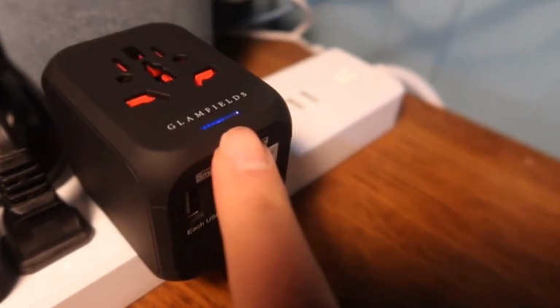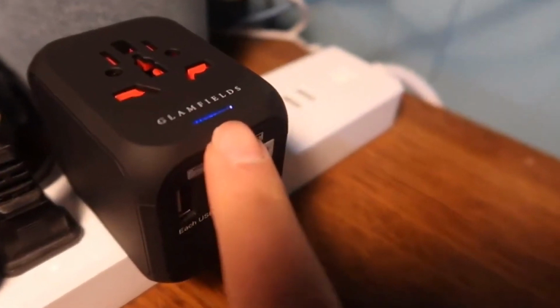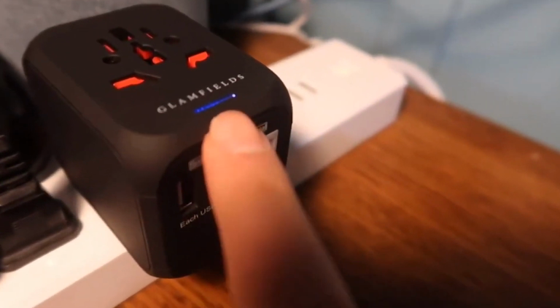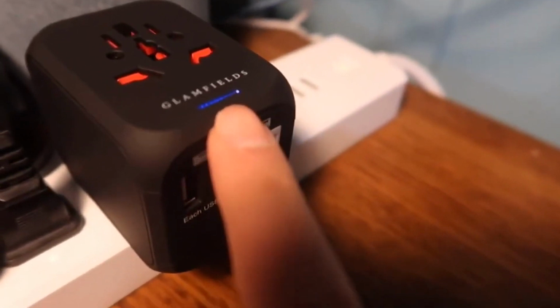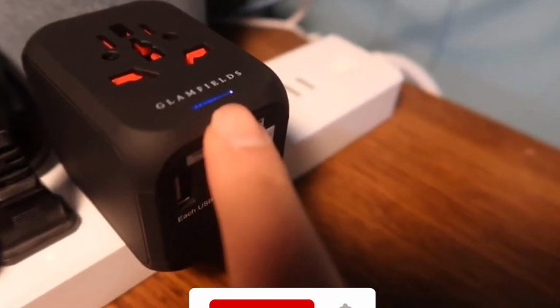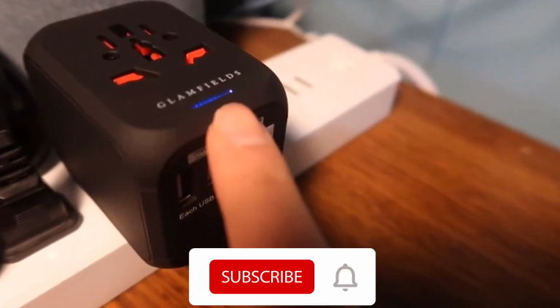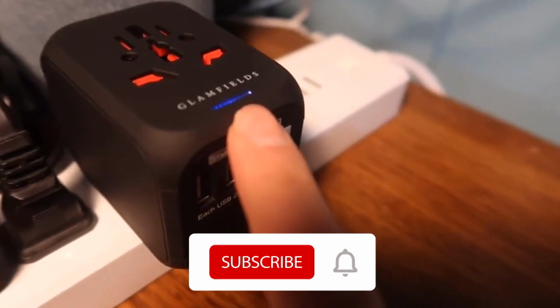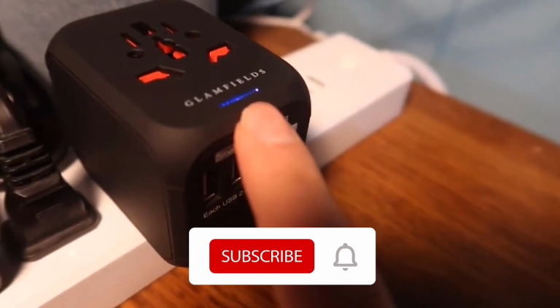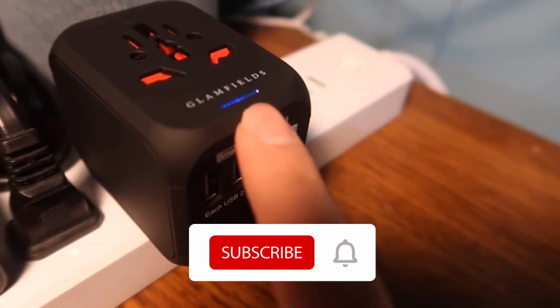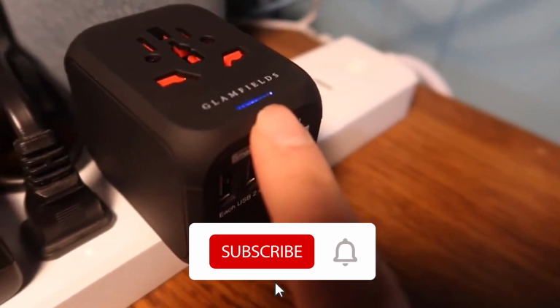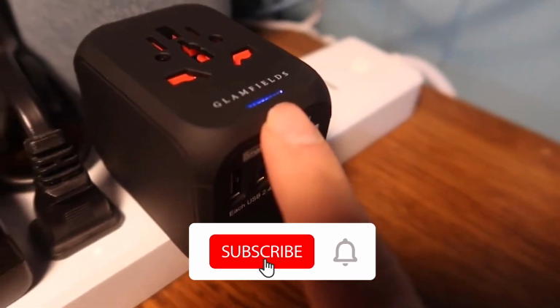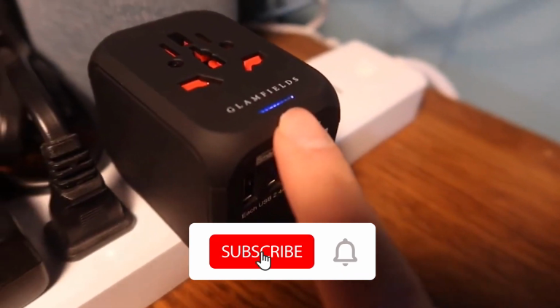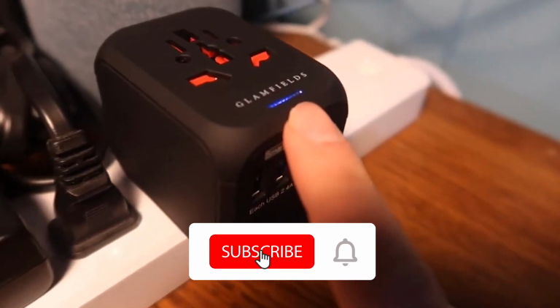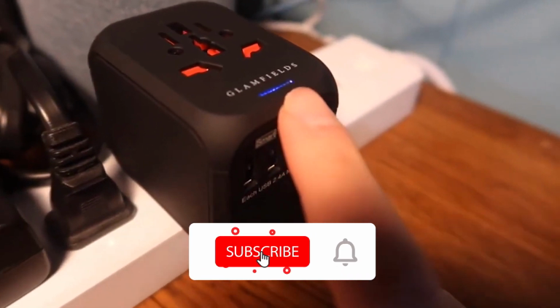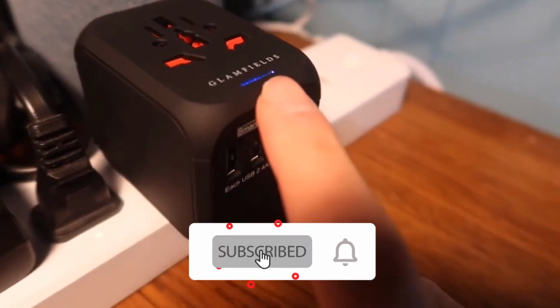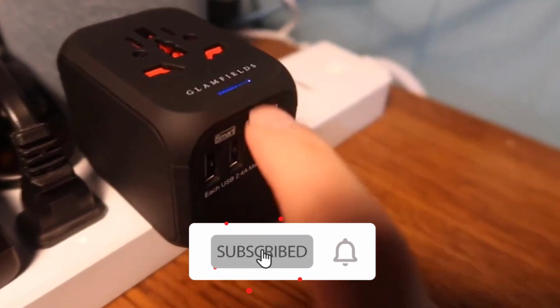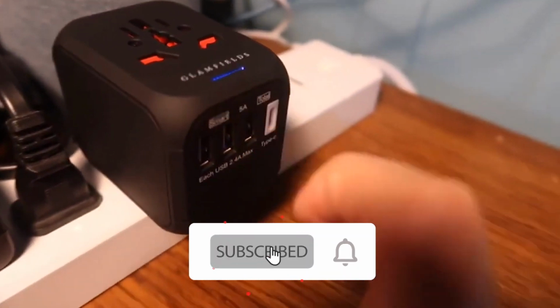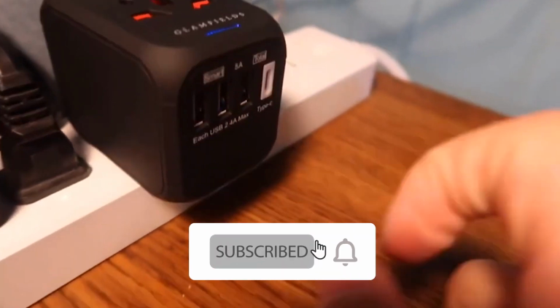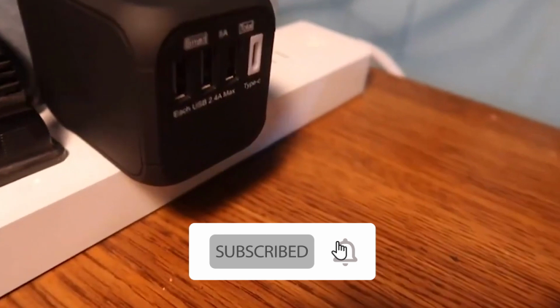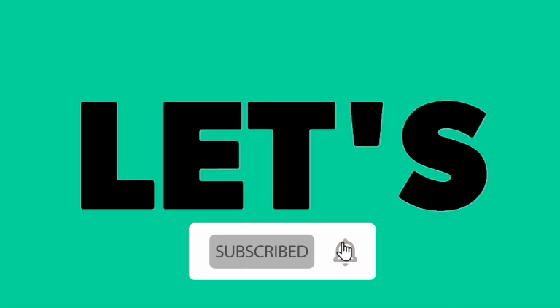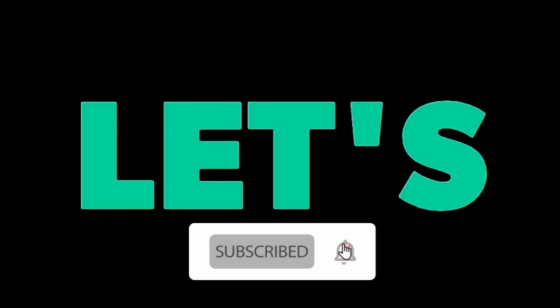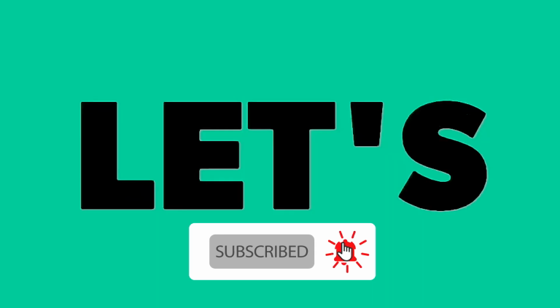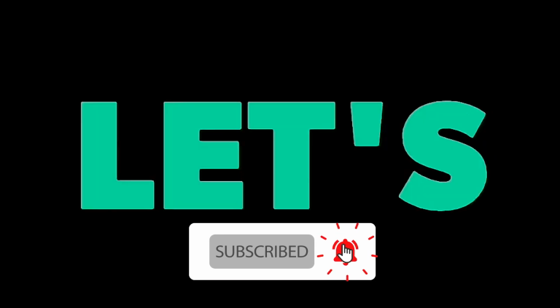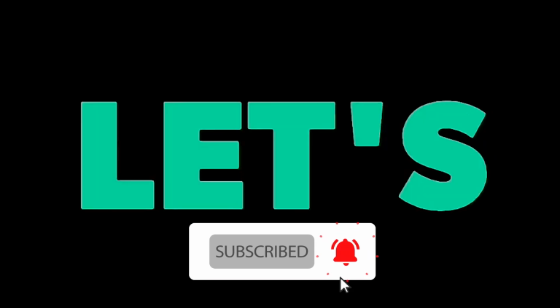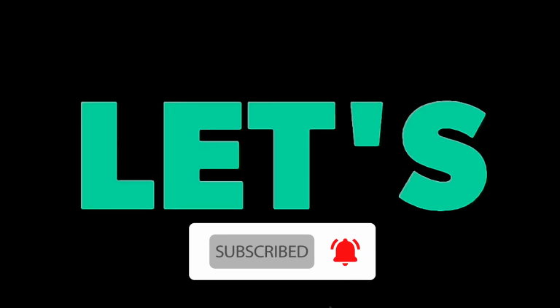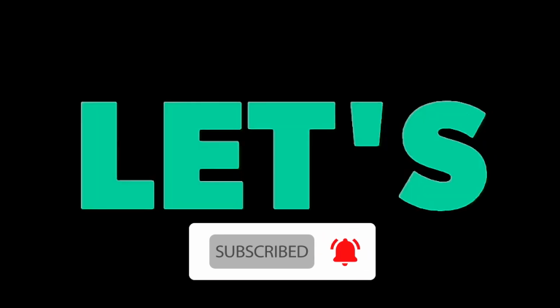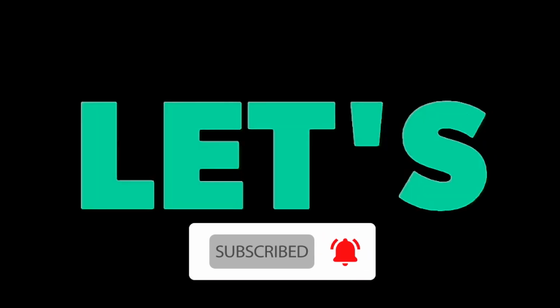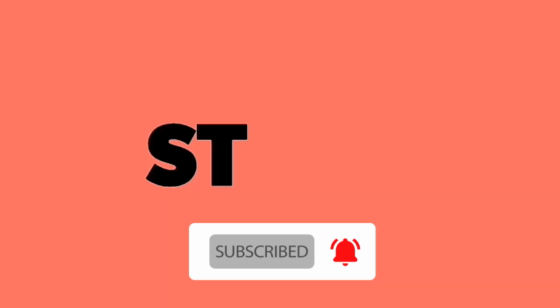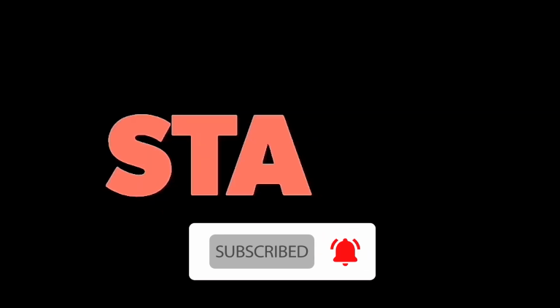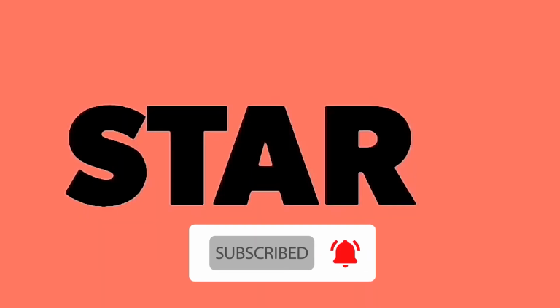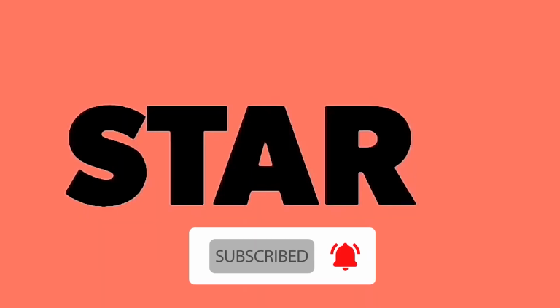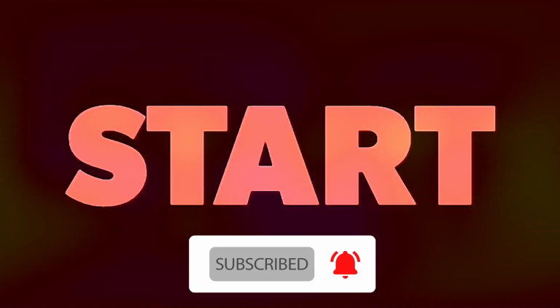But before that, make sure to like, share, subscribe, and press the bell icon for the notifications.